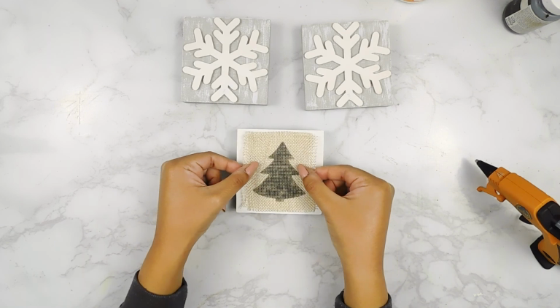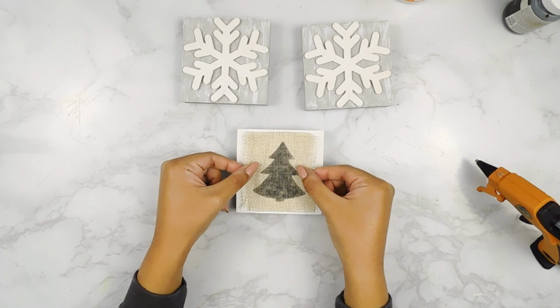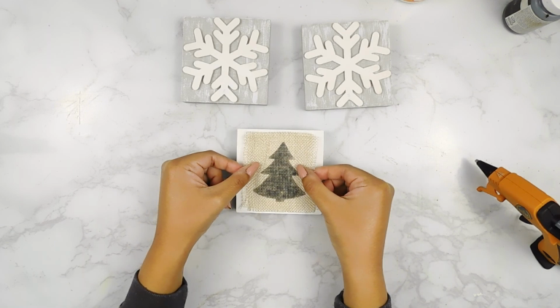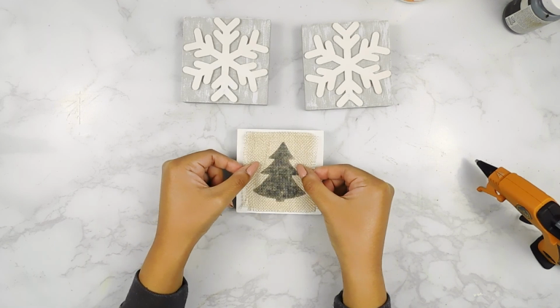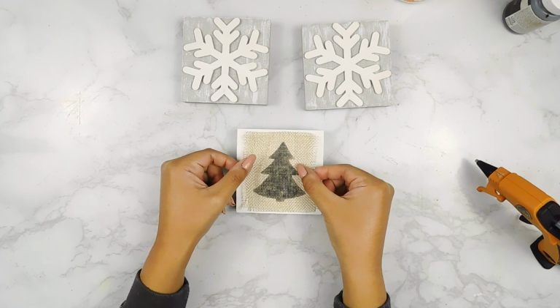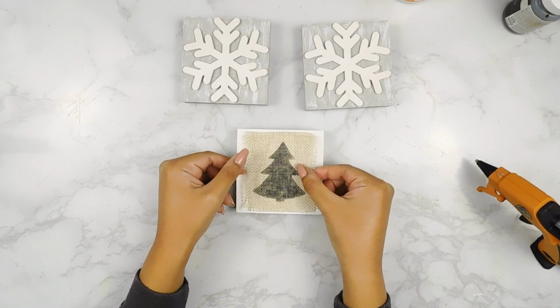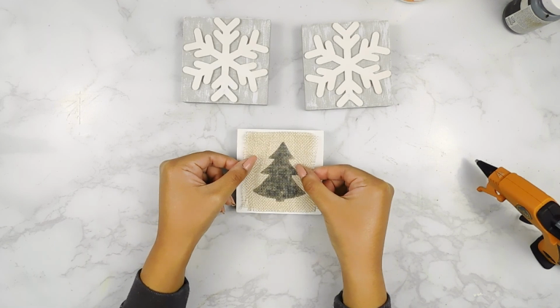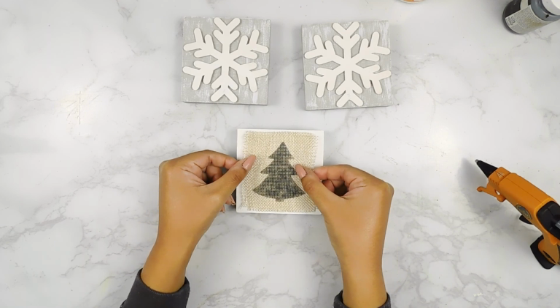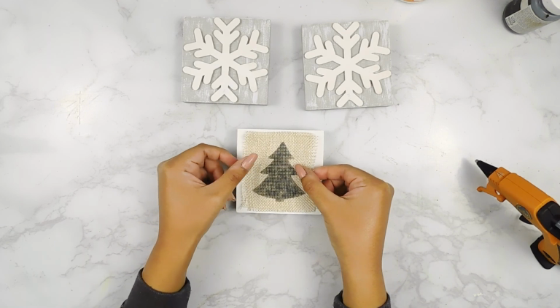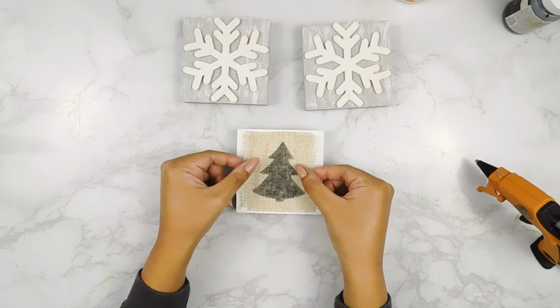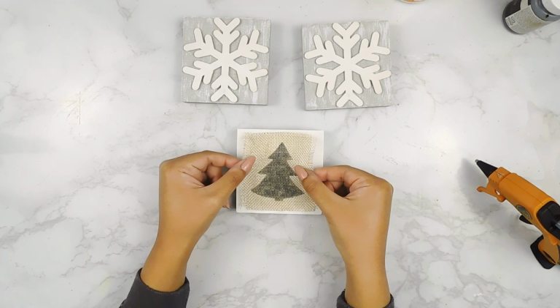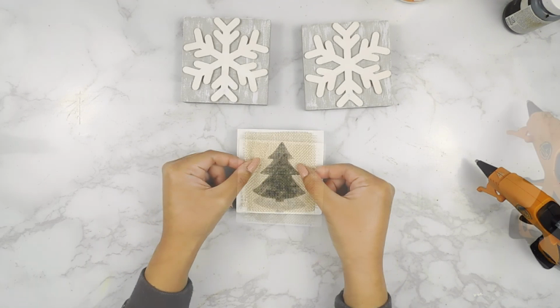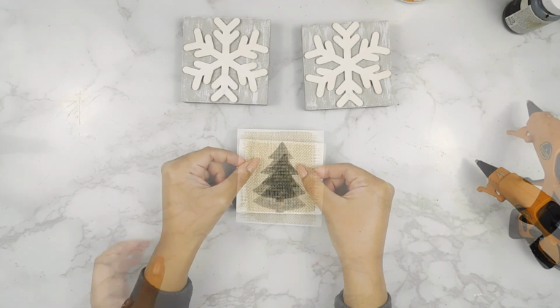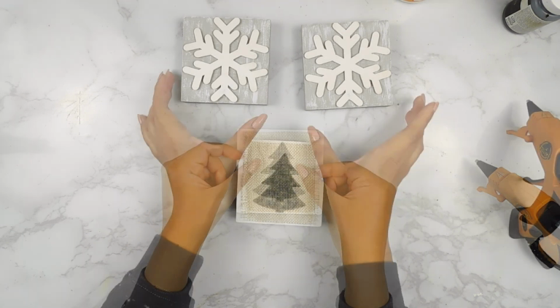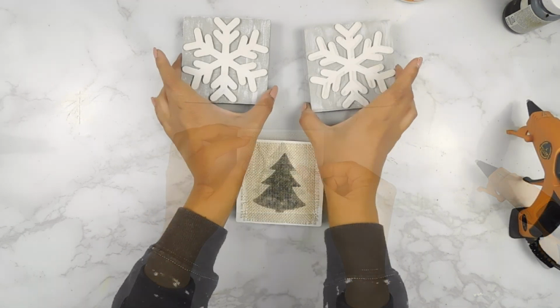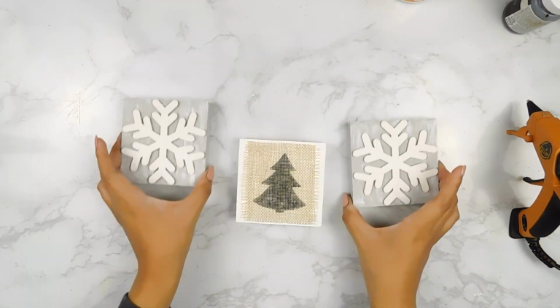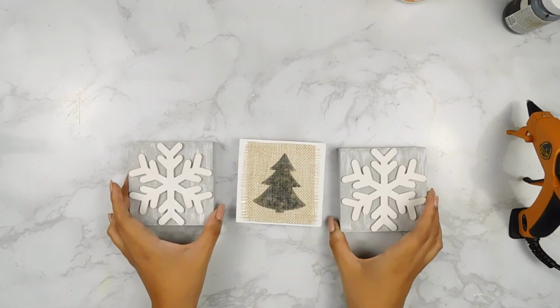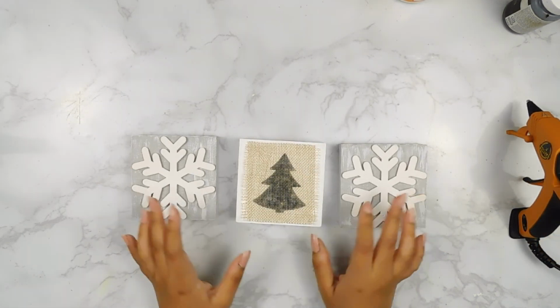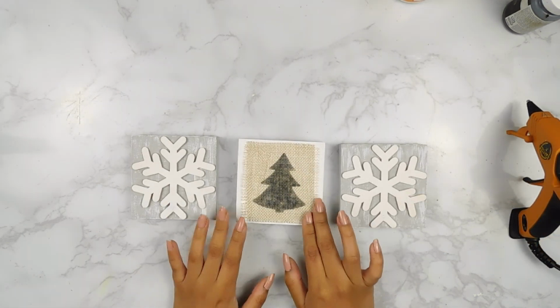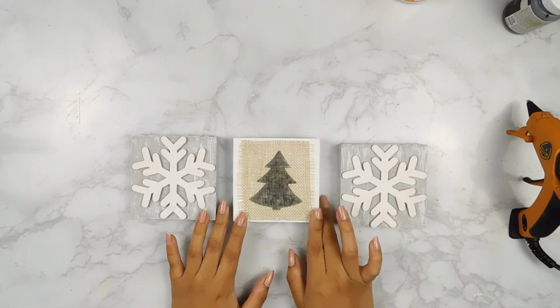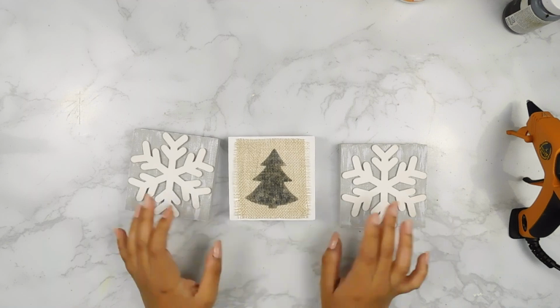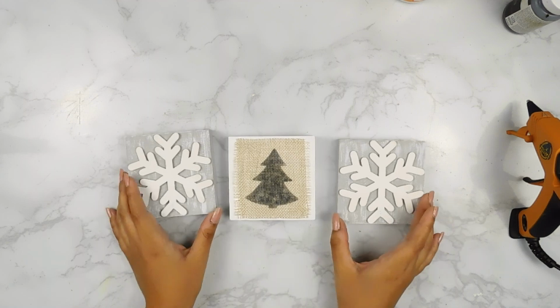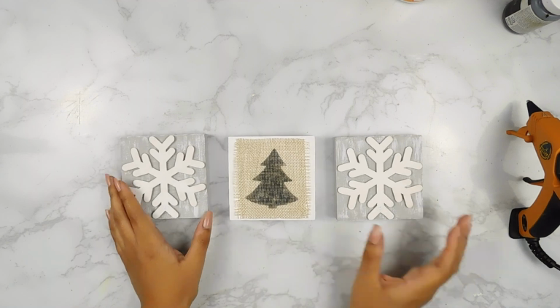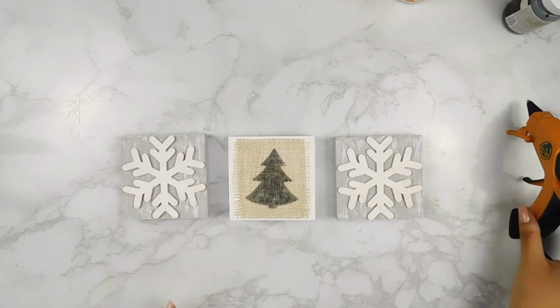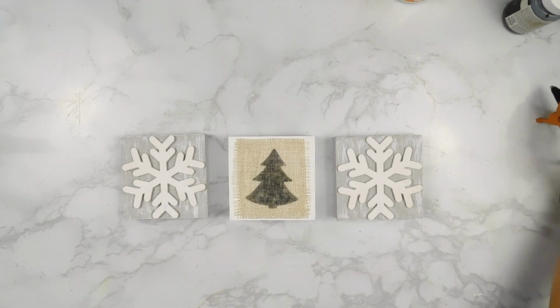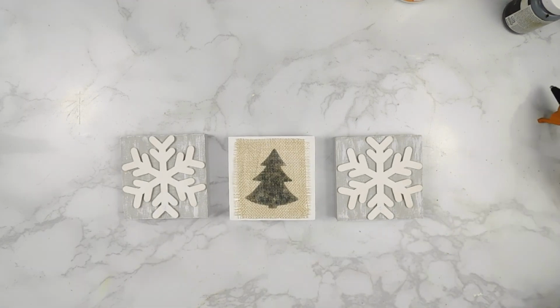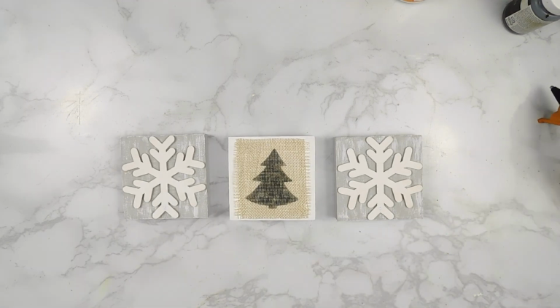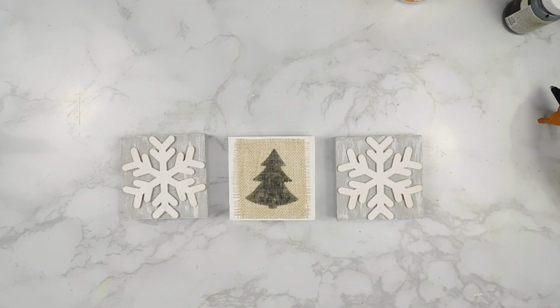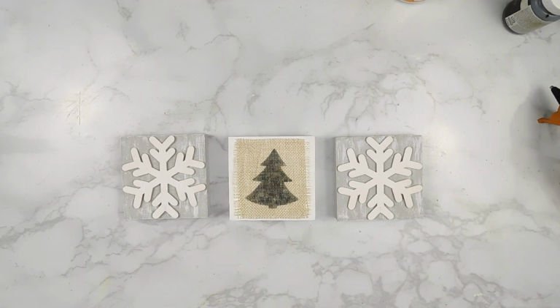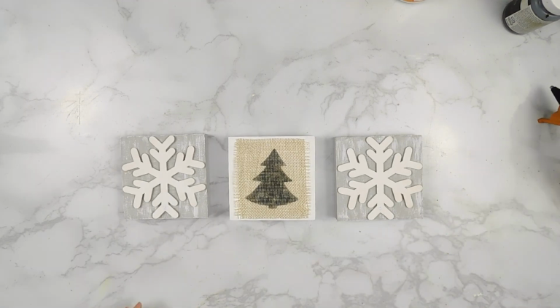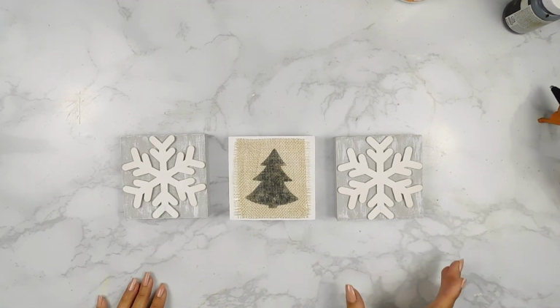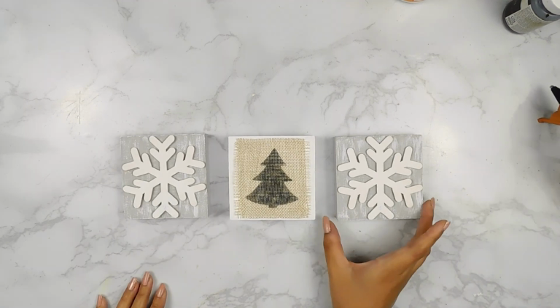And with this last little finishing touch, that'll be it for our first winter DIY. I think these came out so, so cute — what do you guys think?